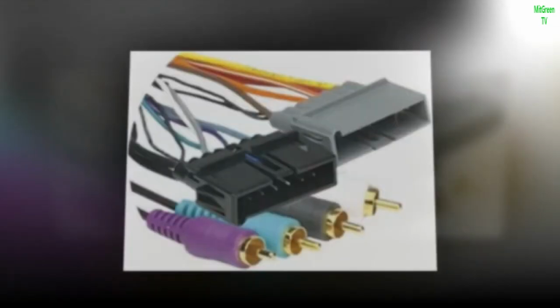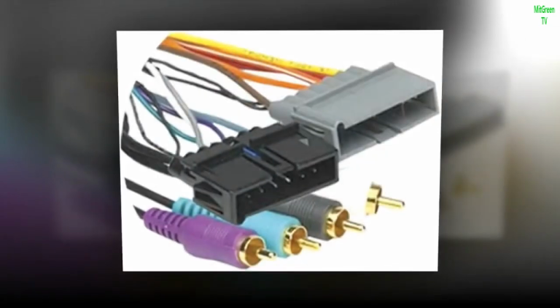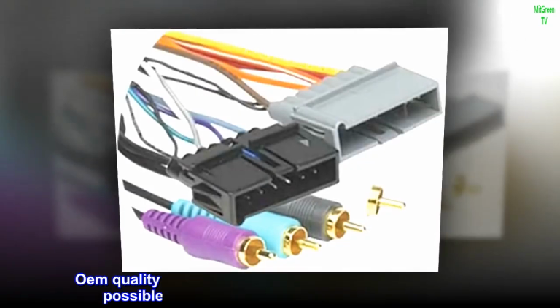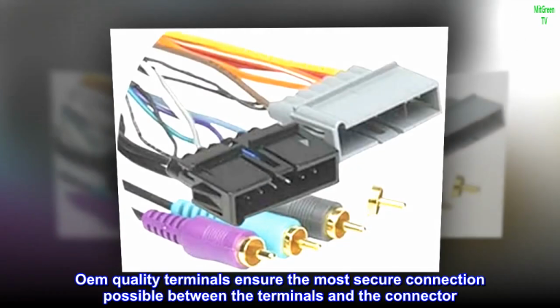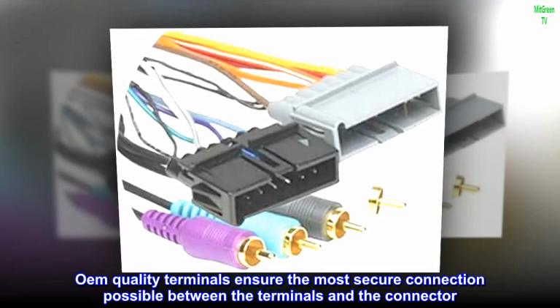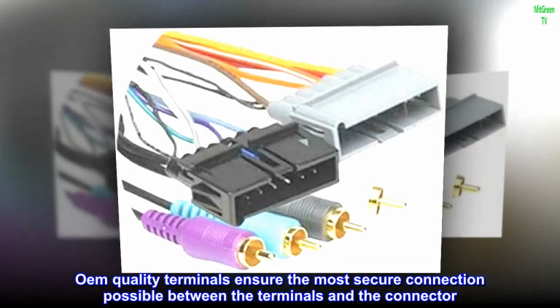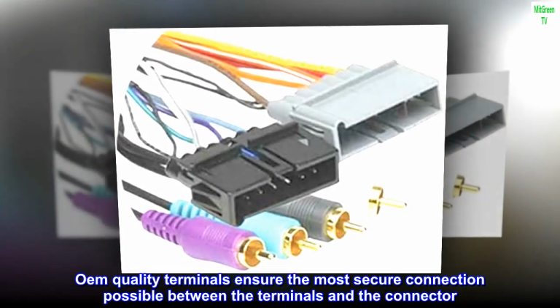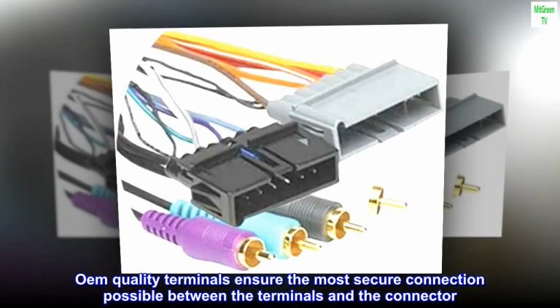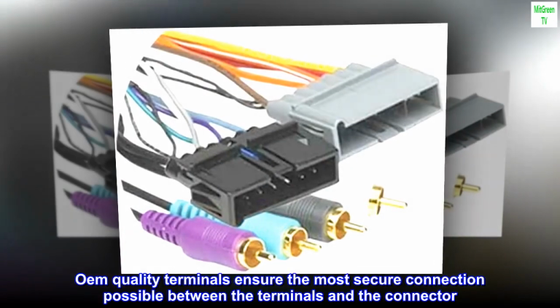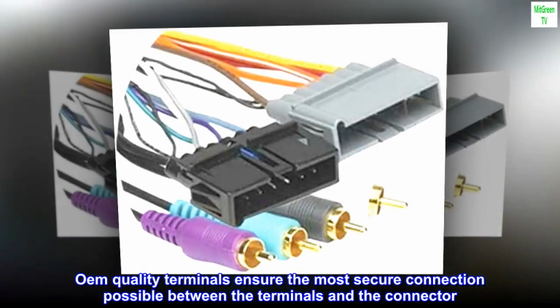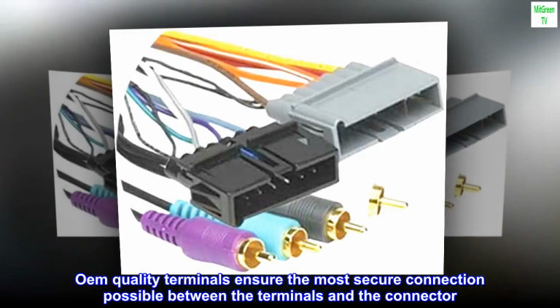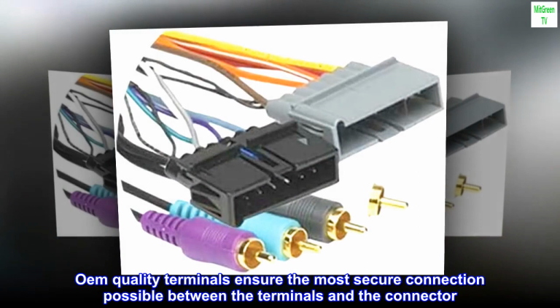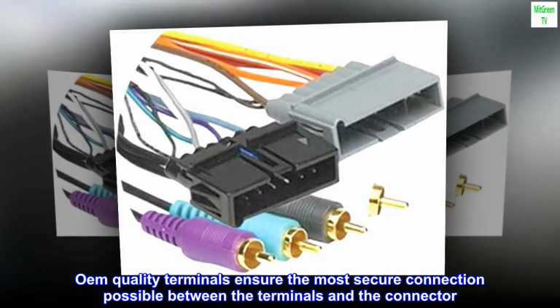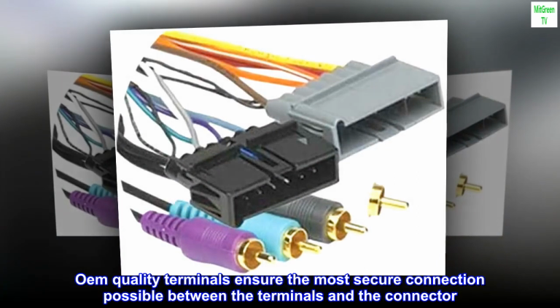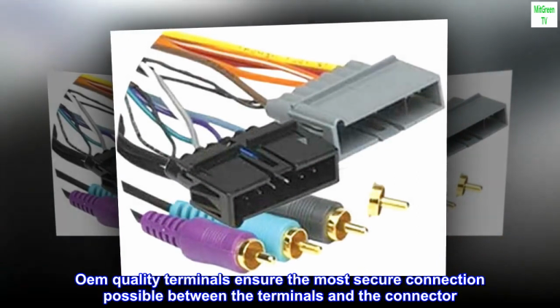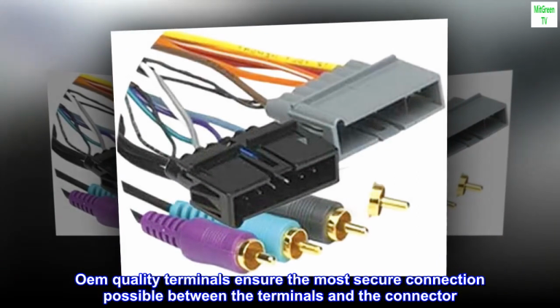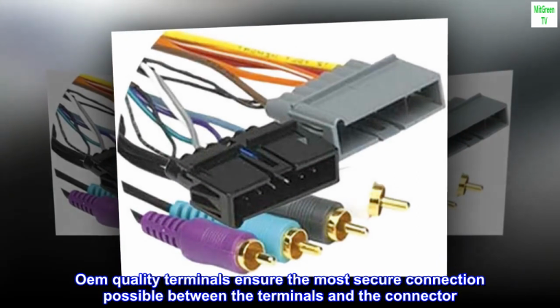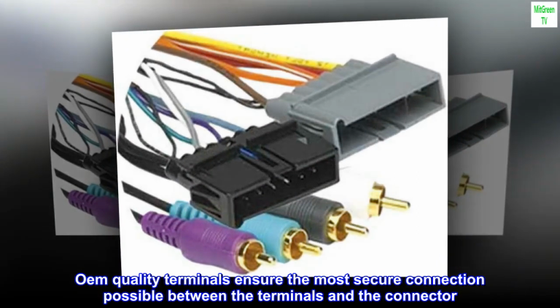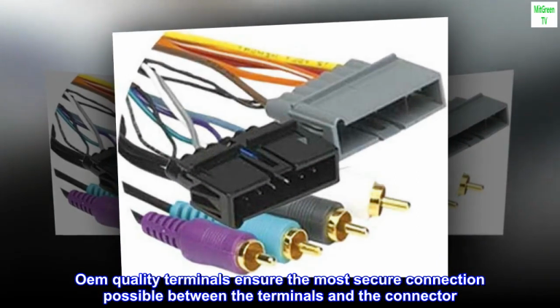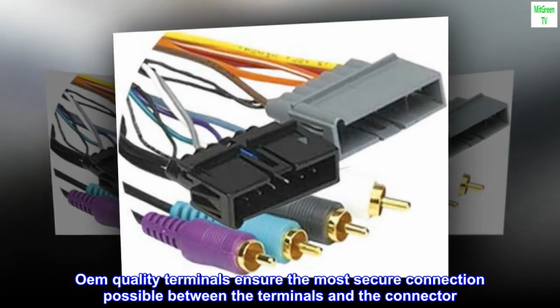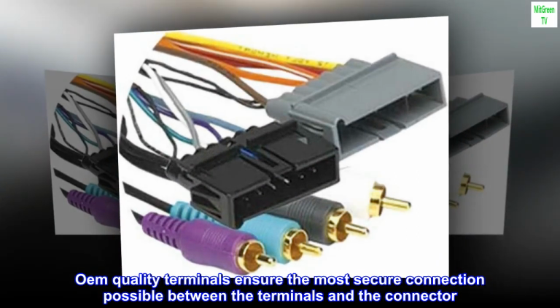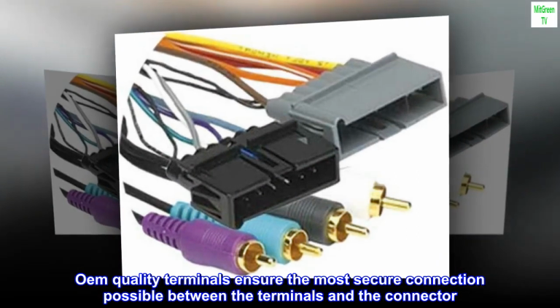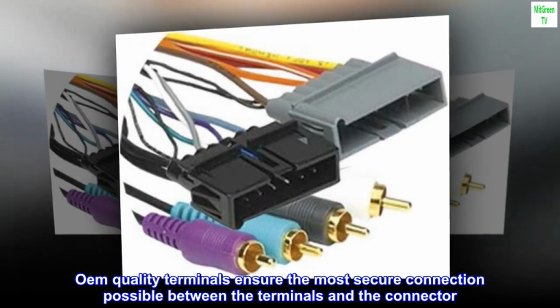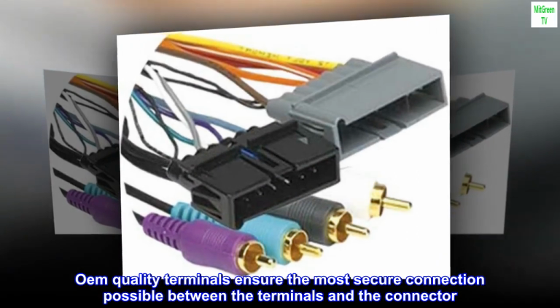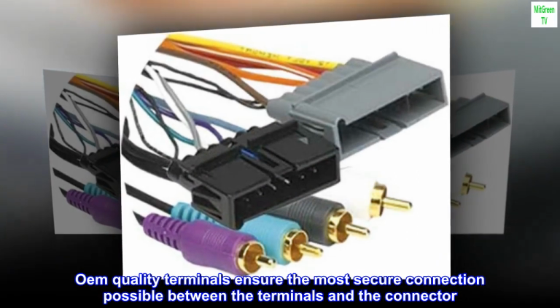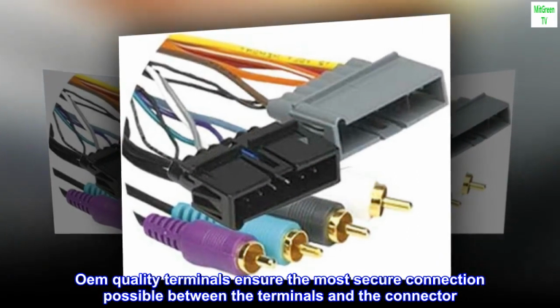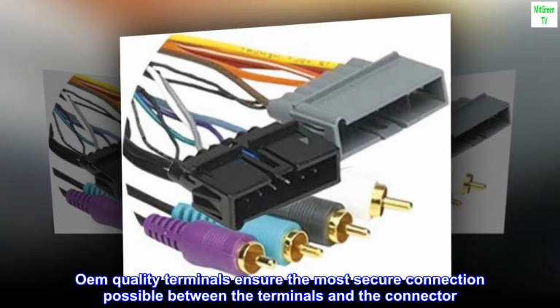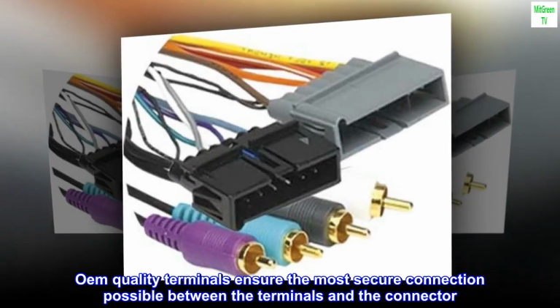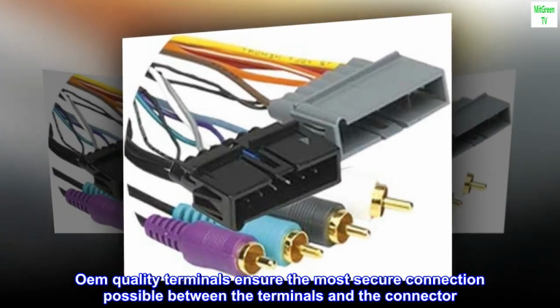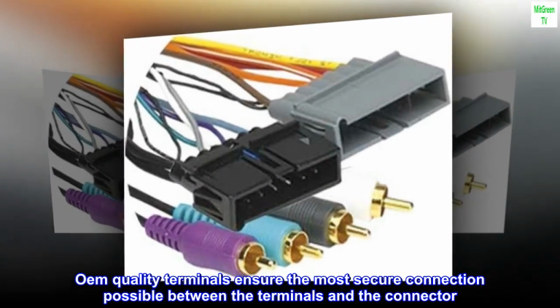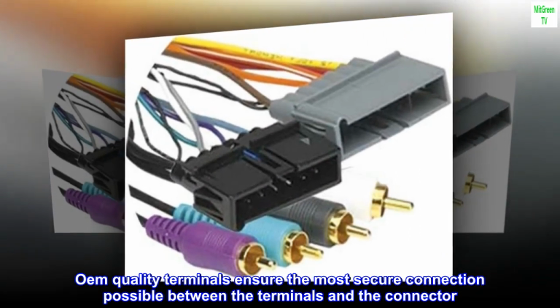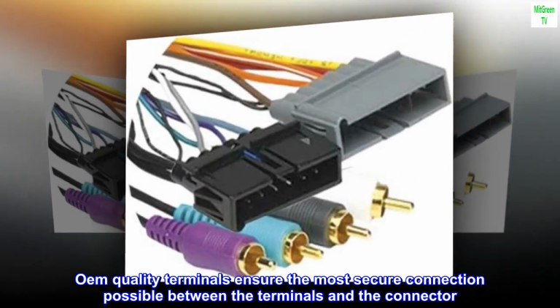Ohm Quality Terminals ensure the most secure connection possible between the terminals and the connector.